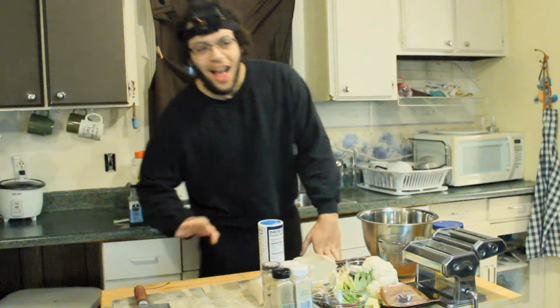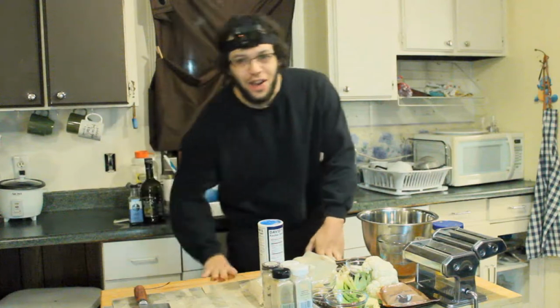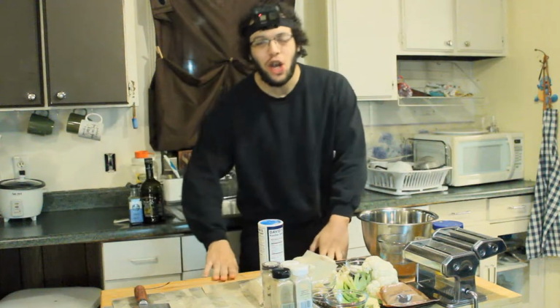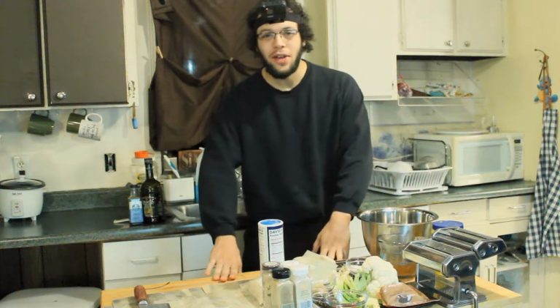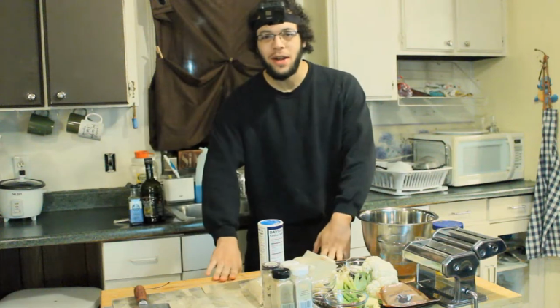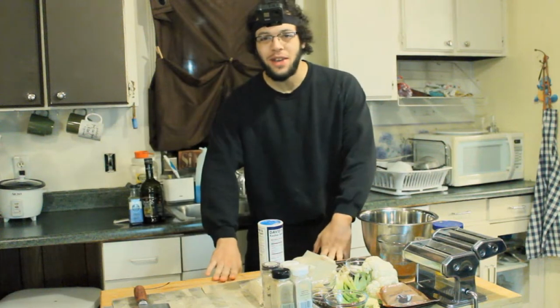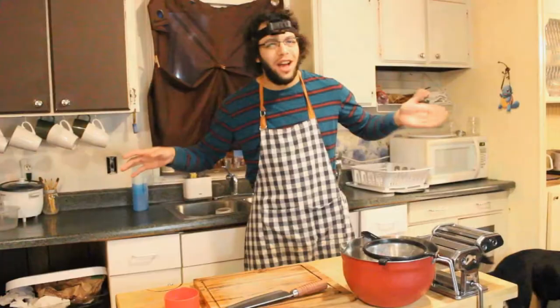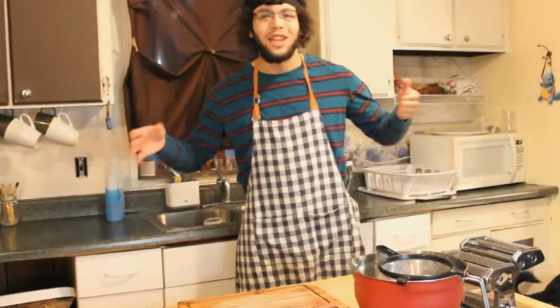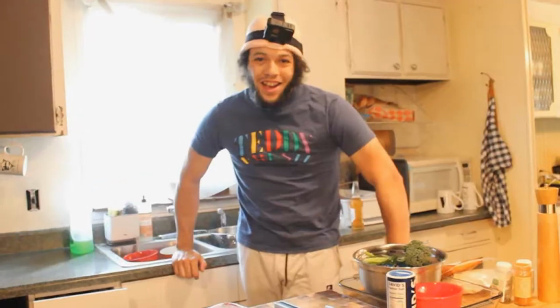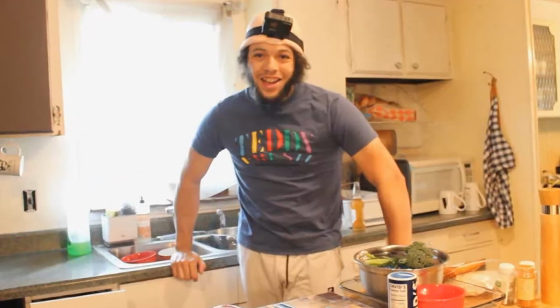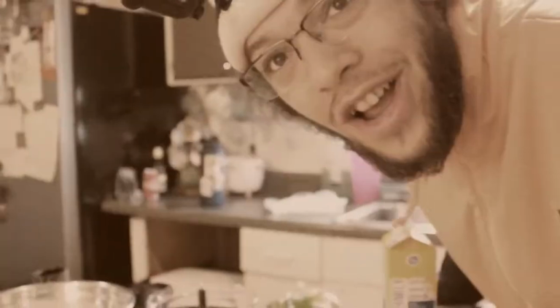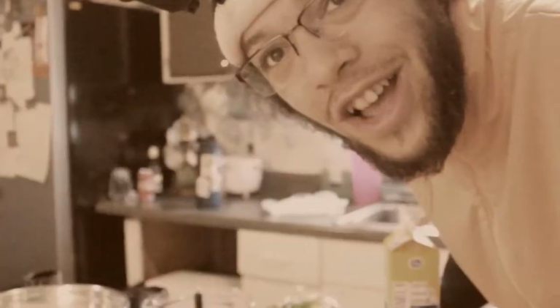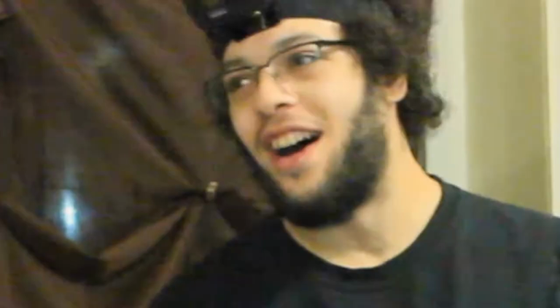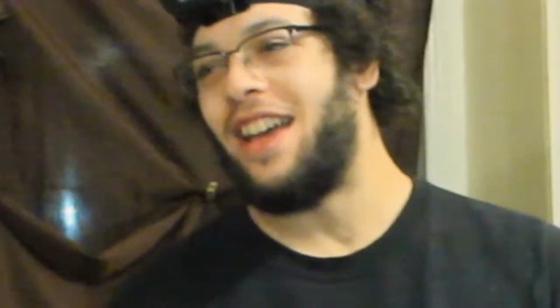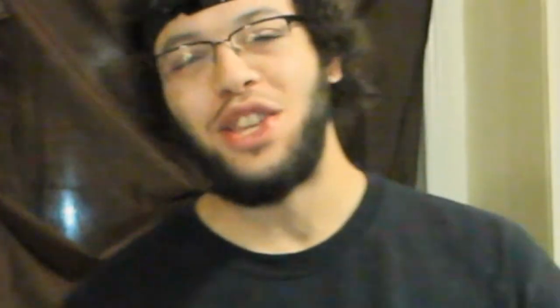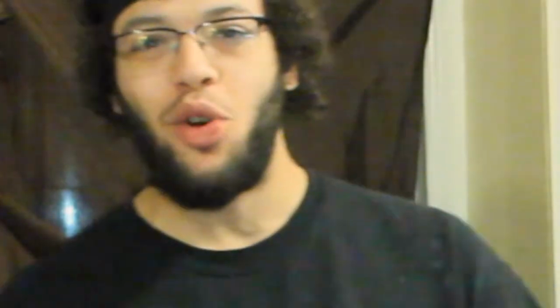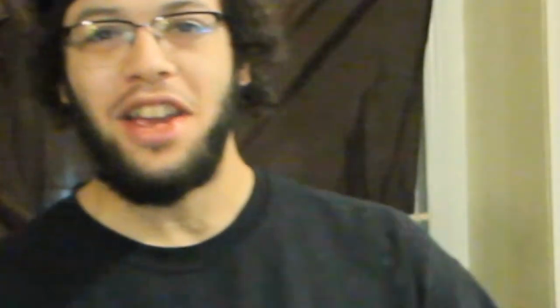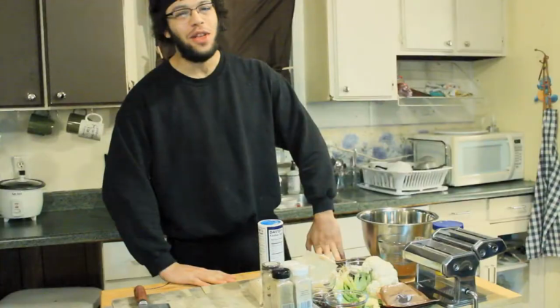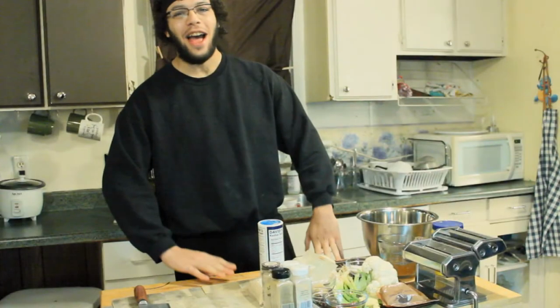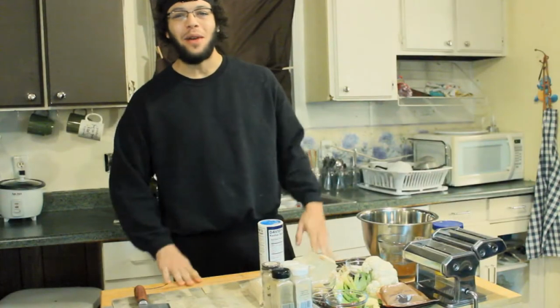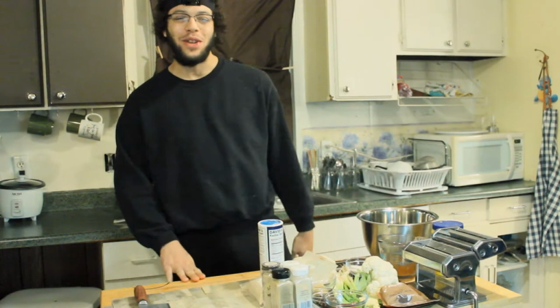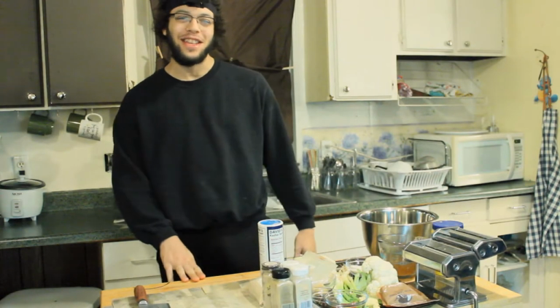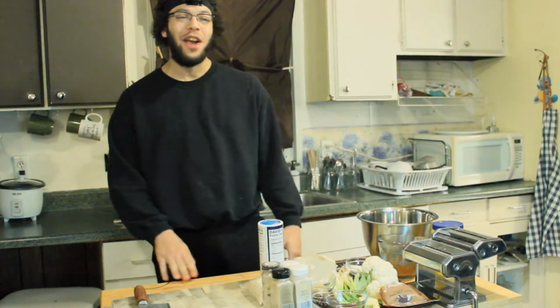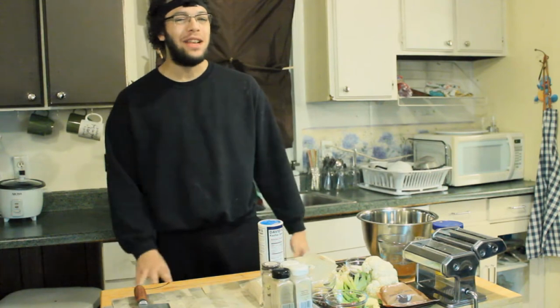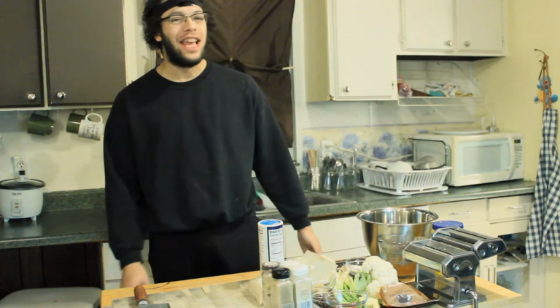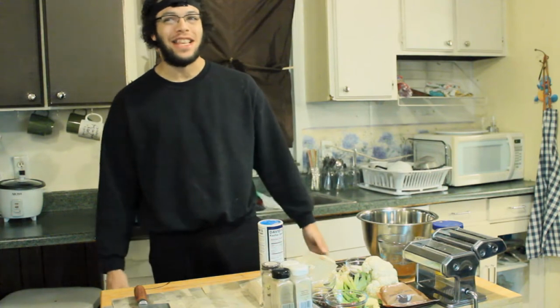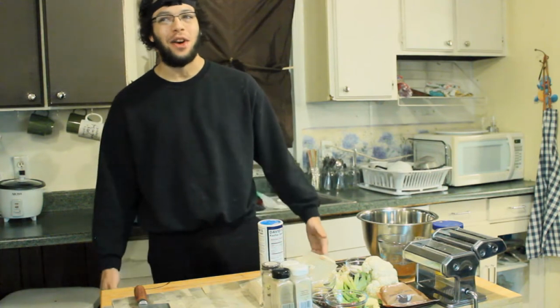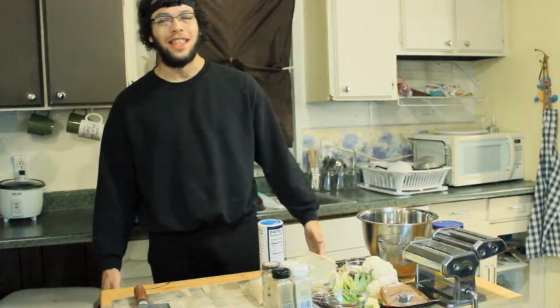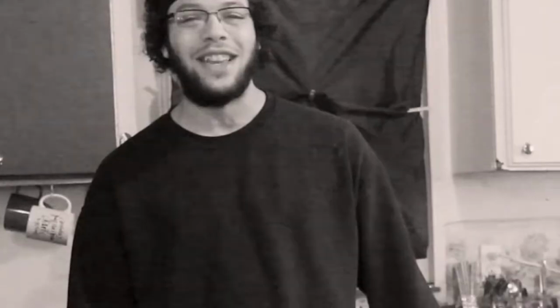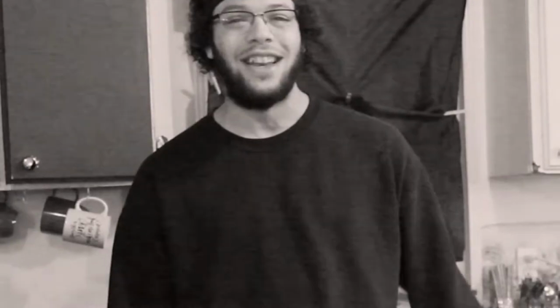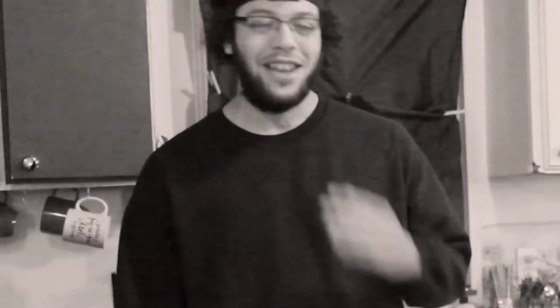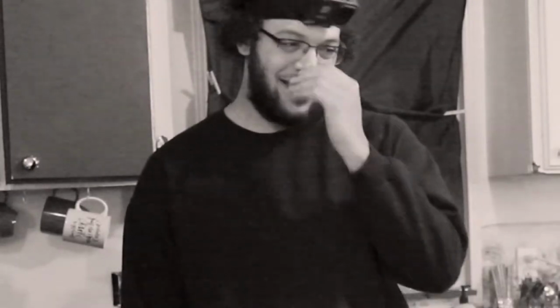How's it going everybody? It's your boy! I always say this and then I always leave it in.